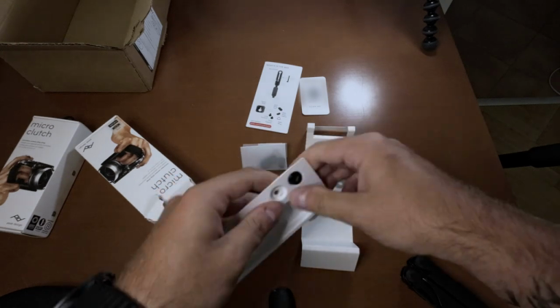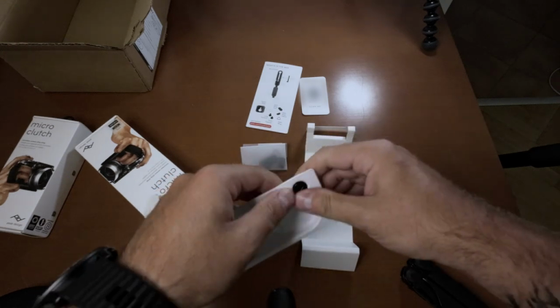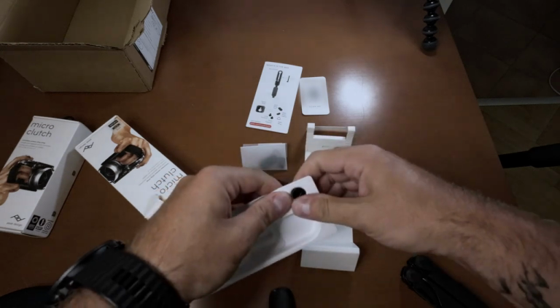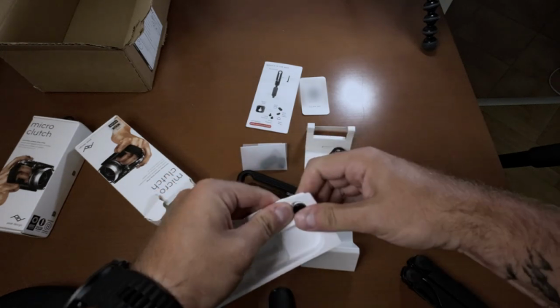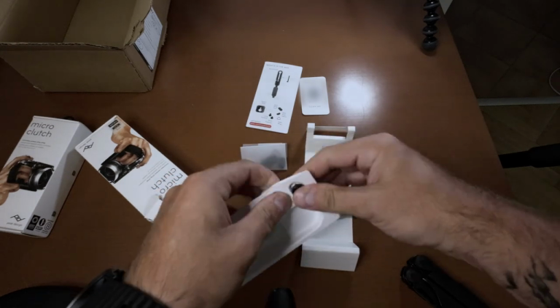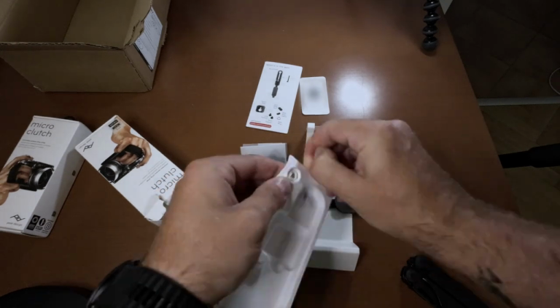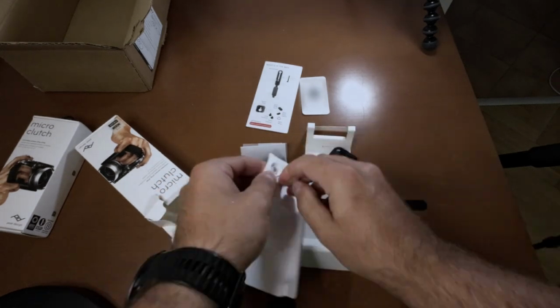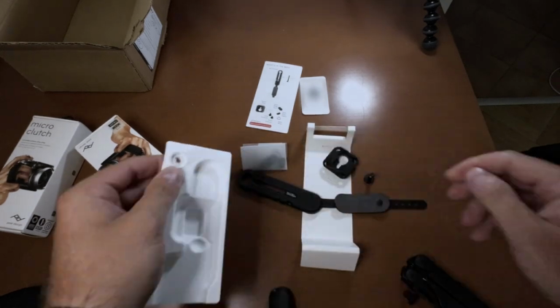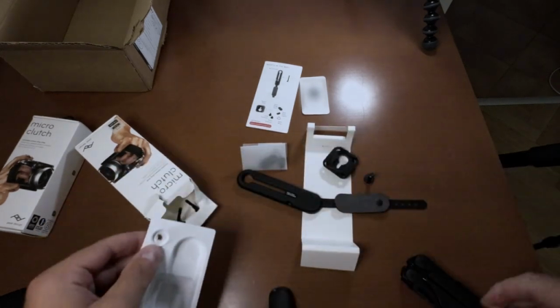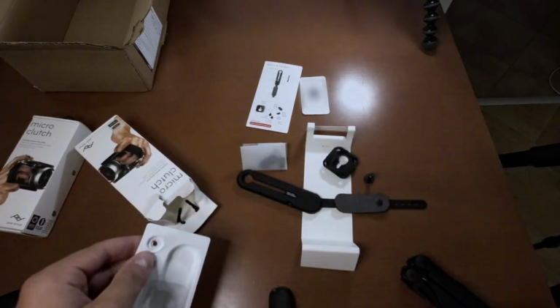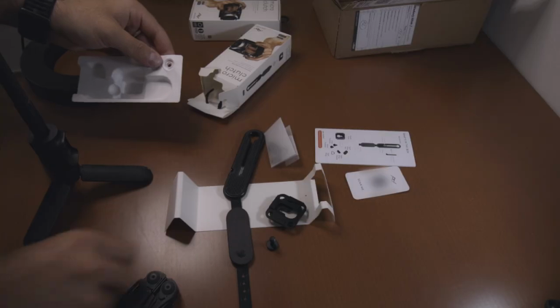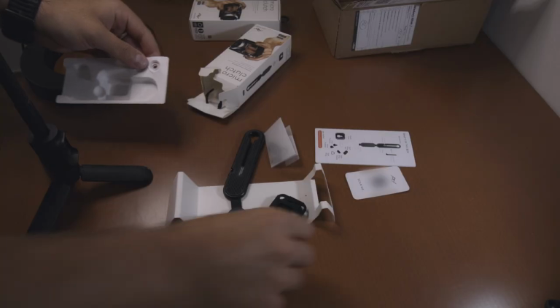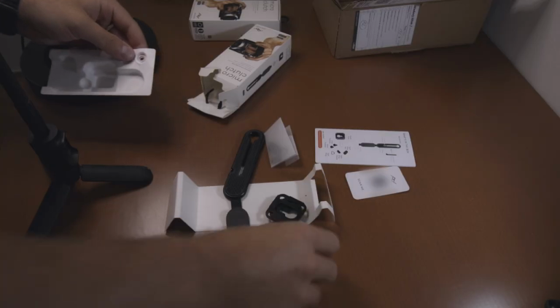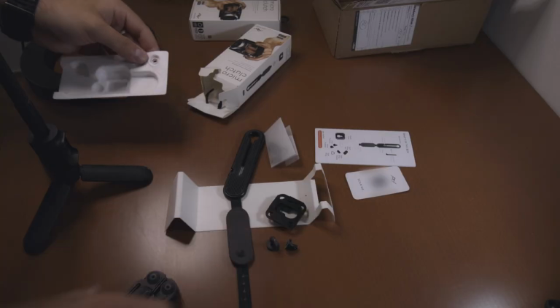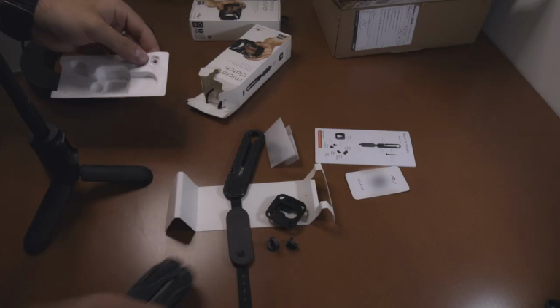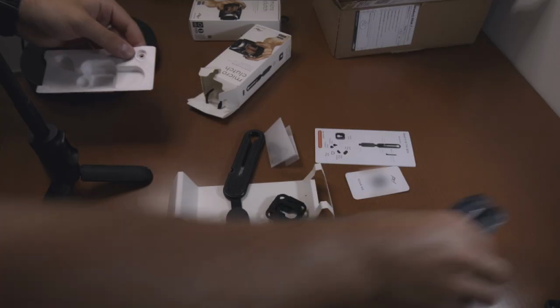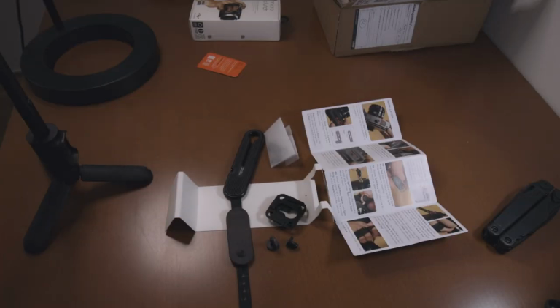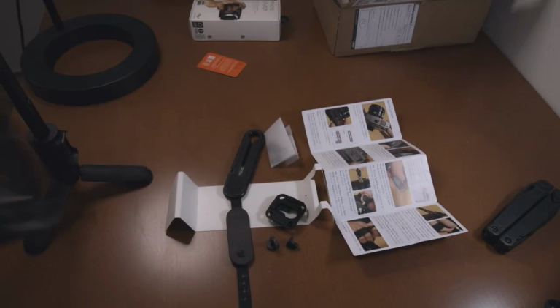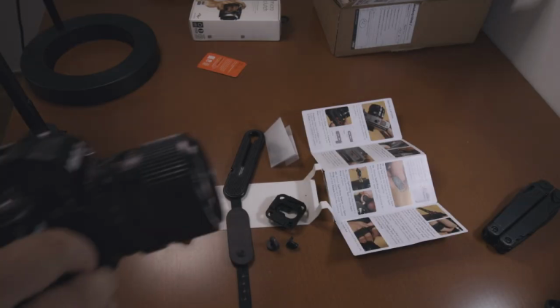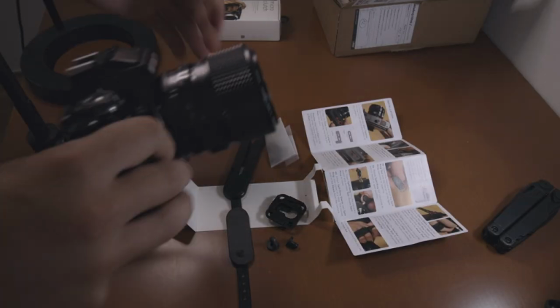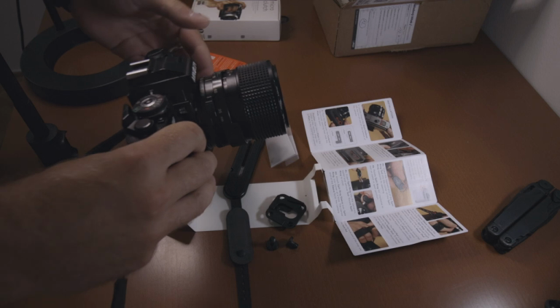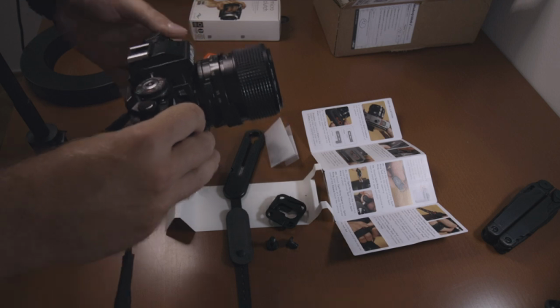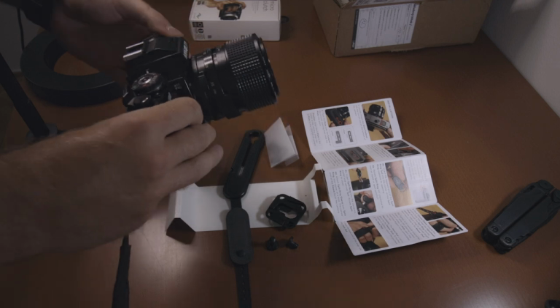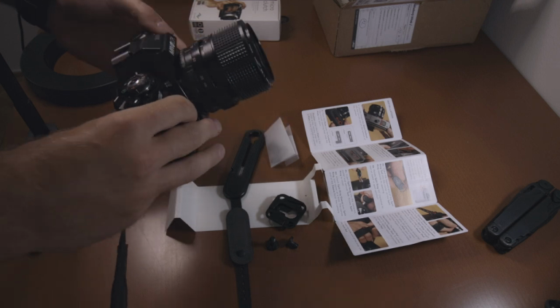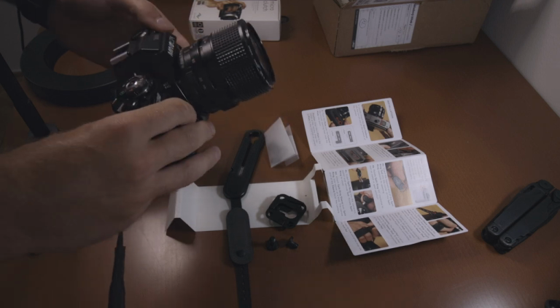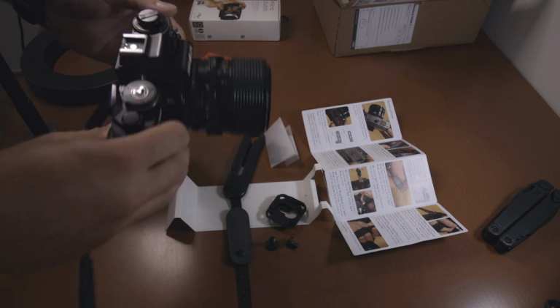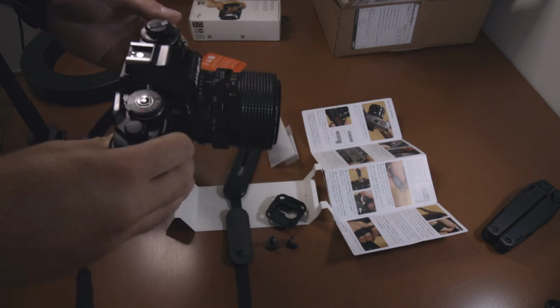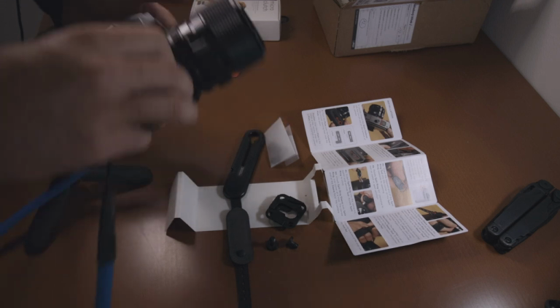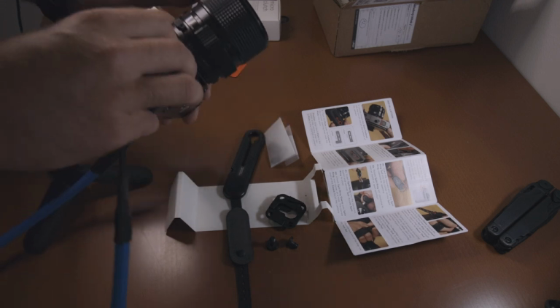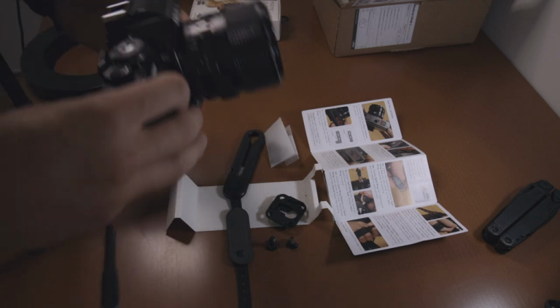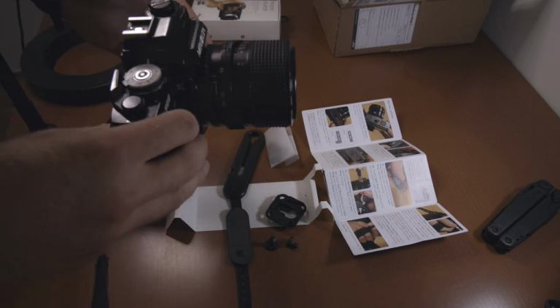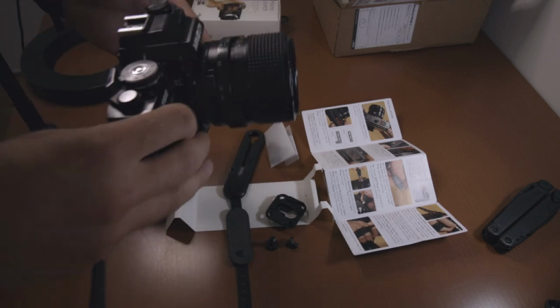One screw. Second screw. This is what I've been shooting with so far.